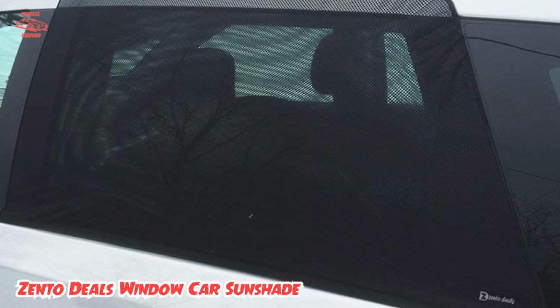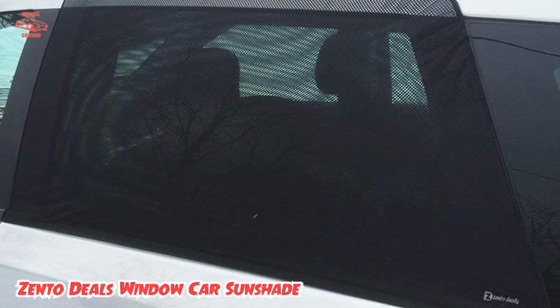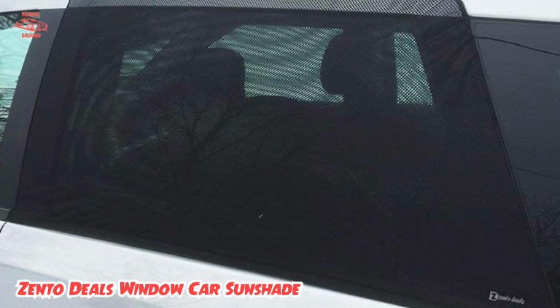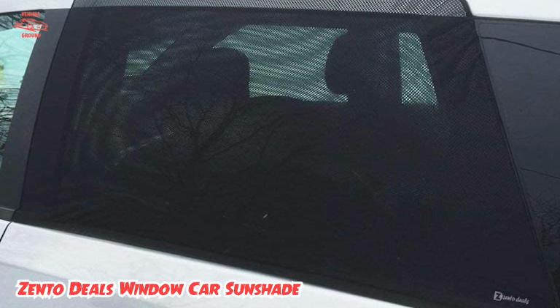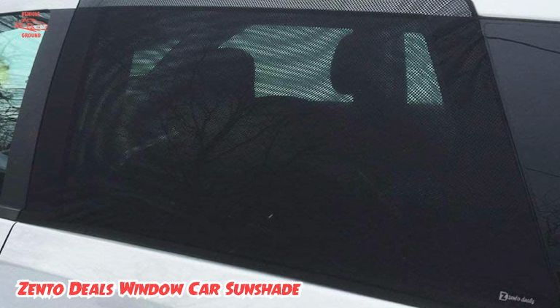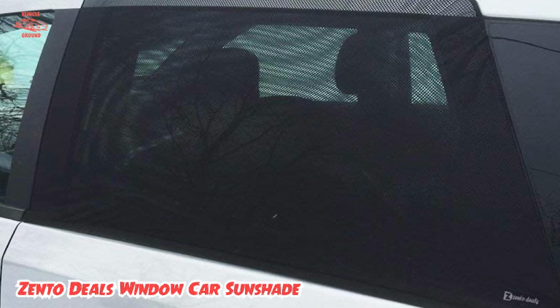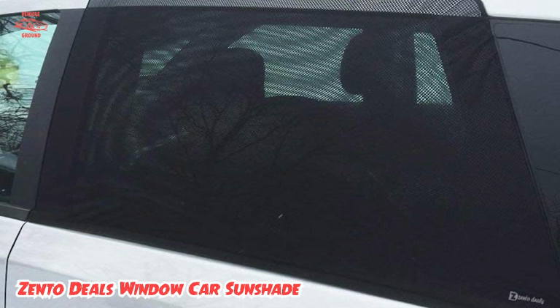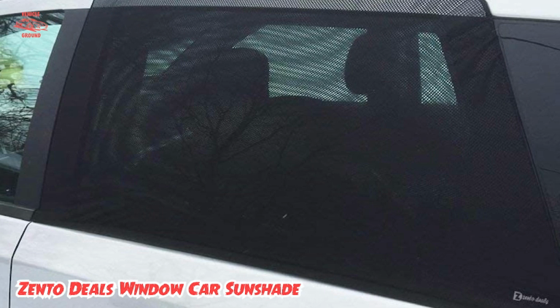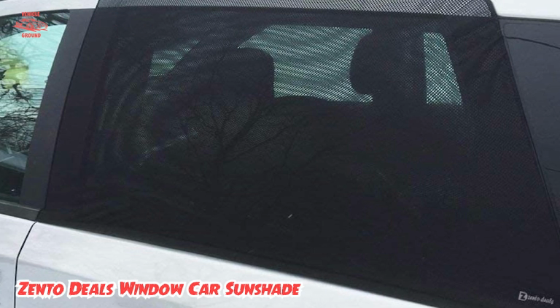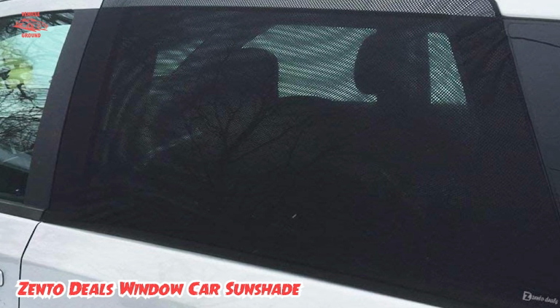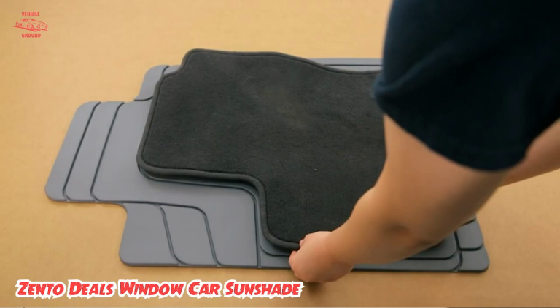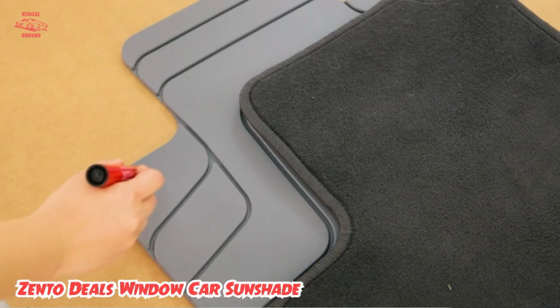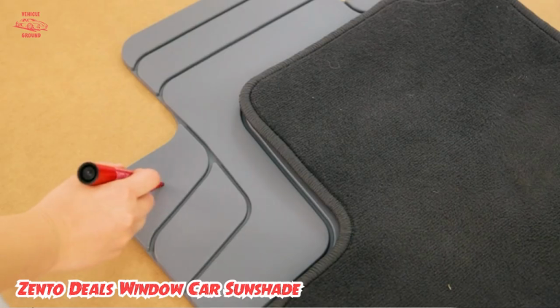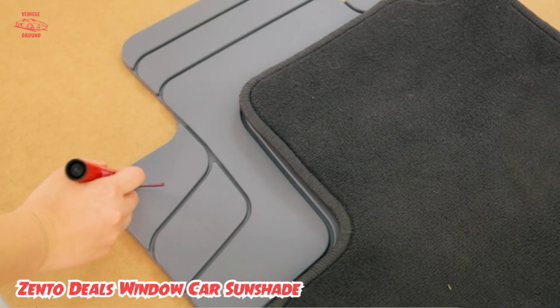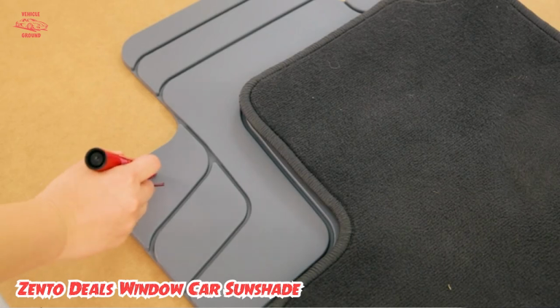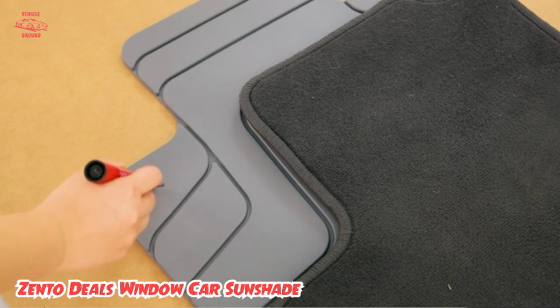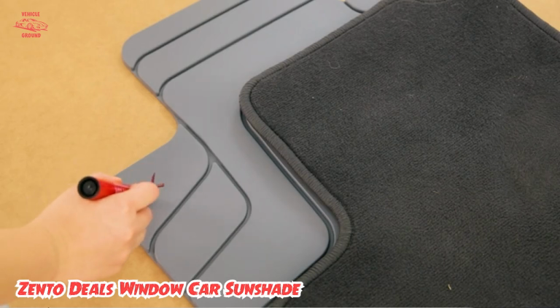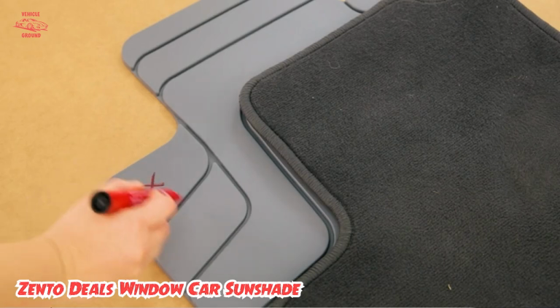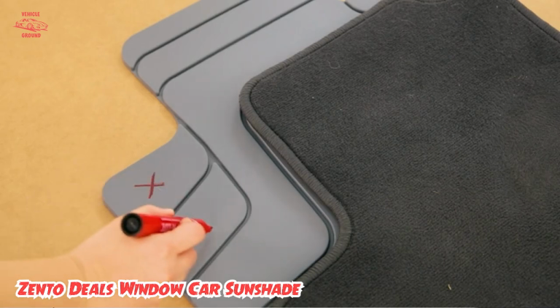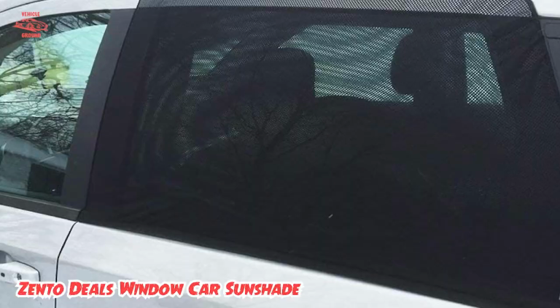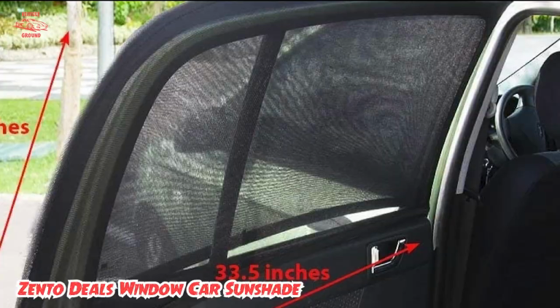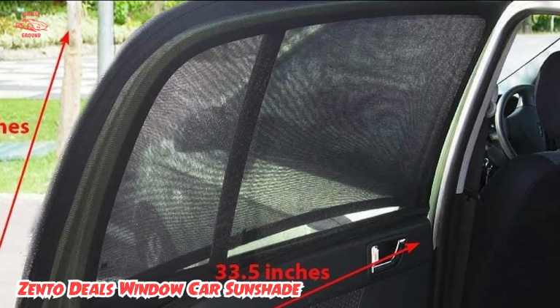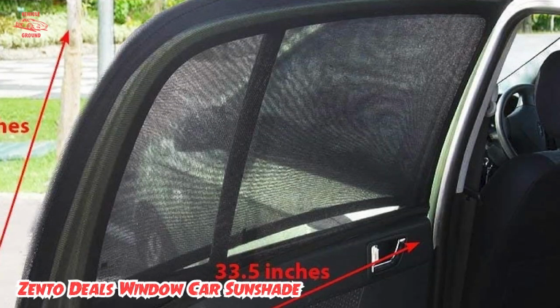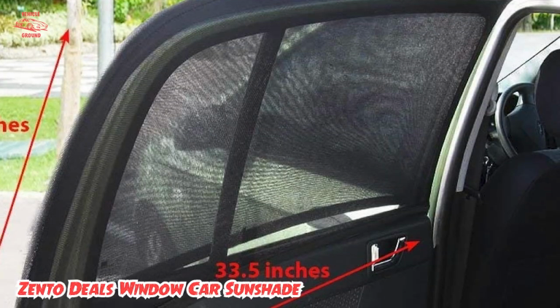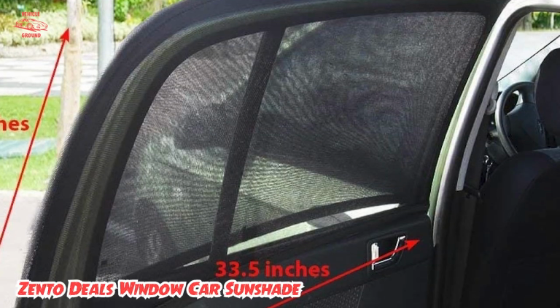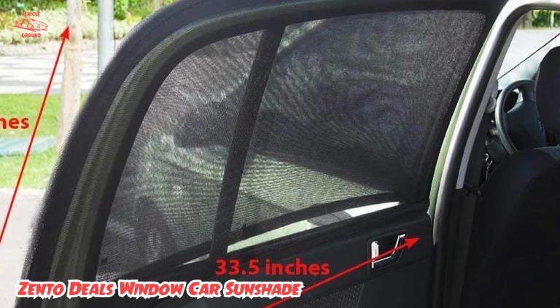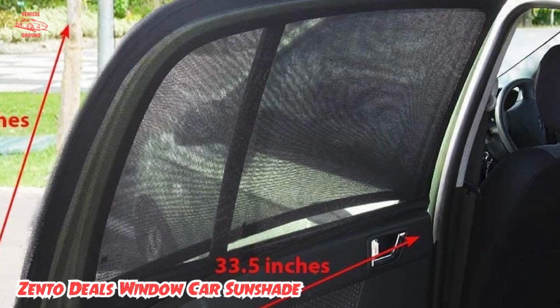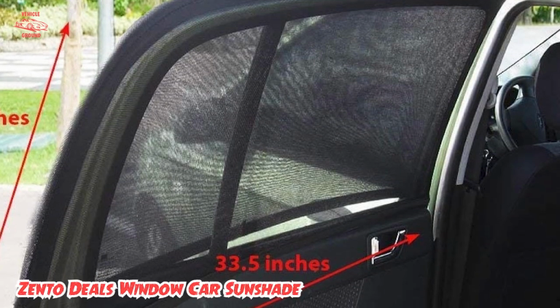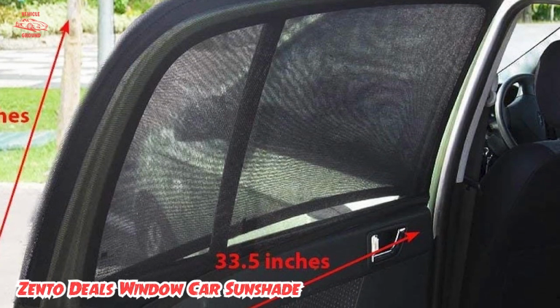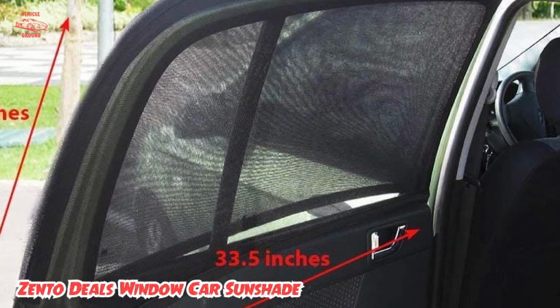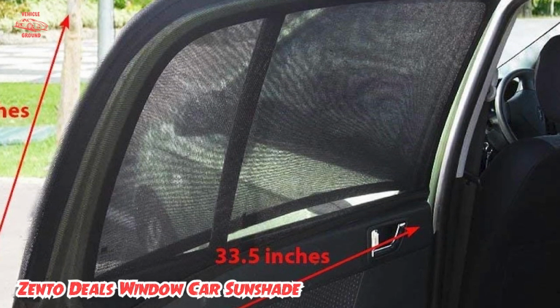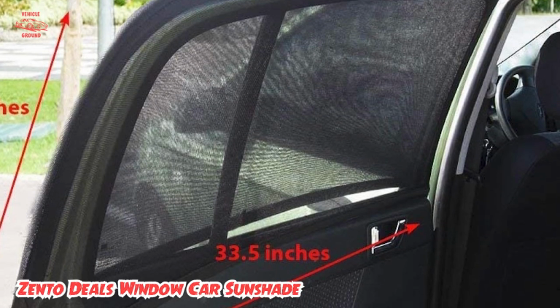Type of shade: nylon elastic mesh sock. Dimensions: 33.5 x 23 inches.